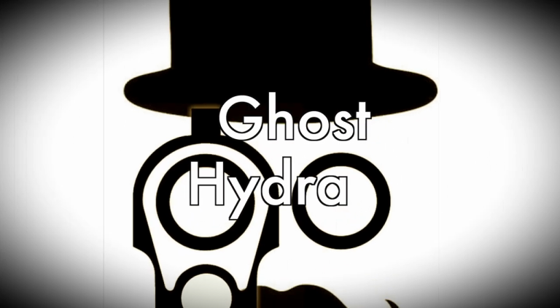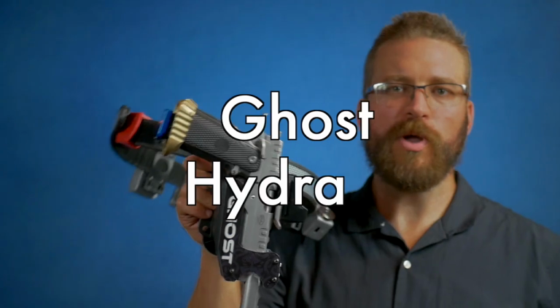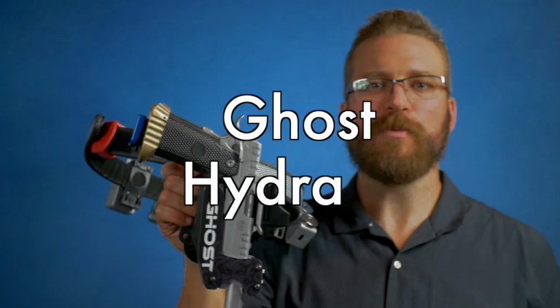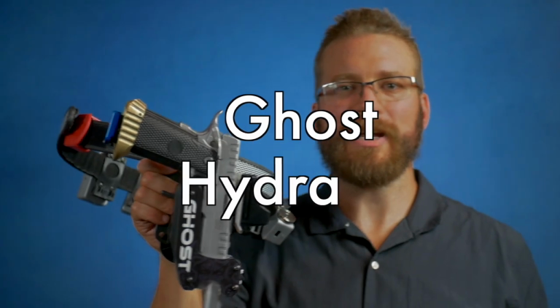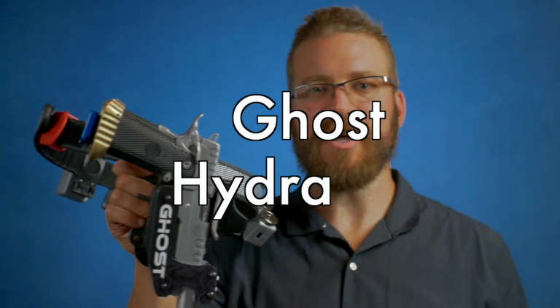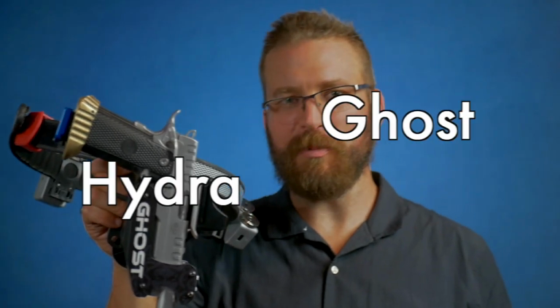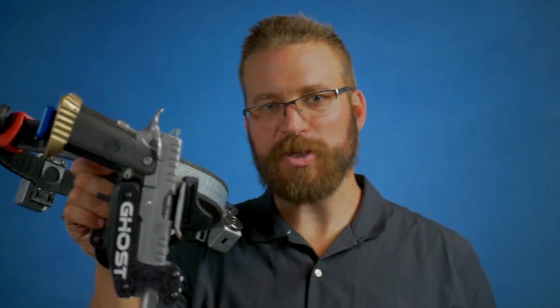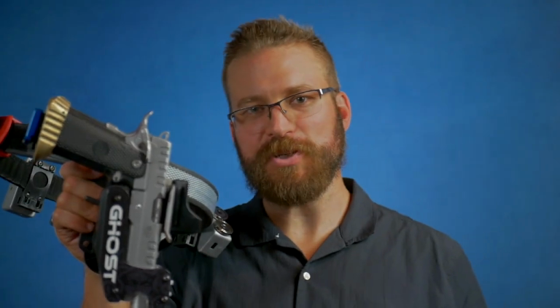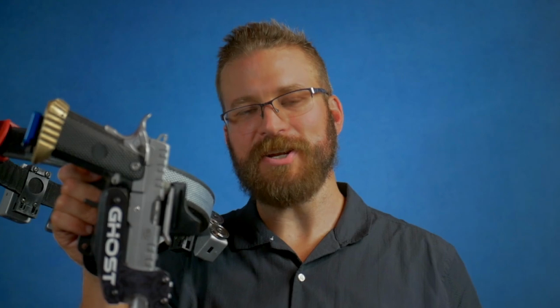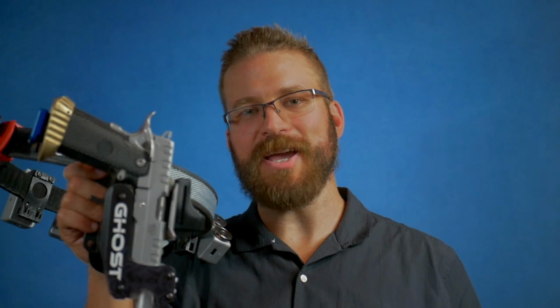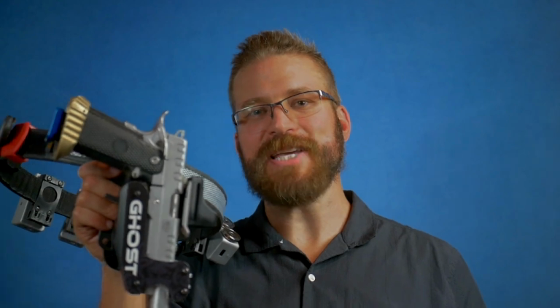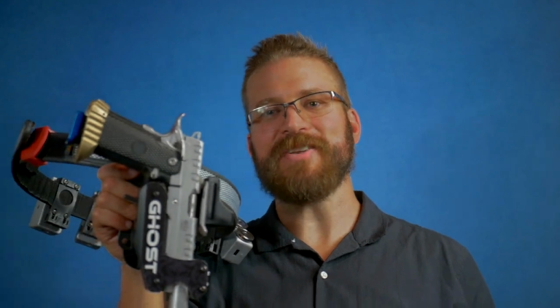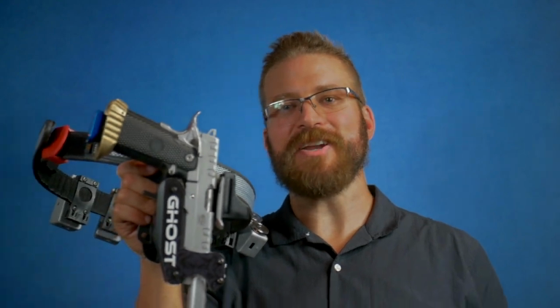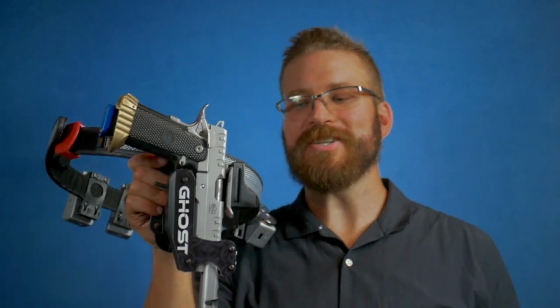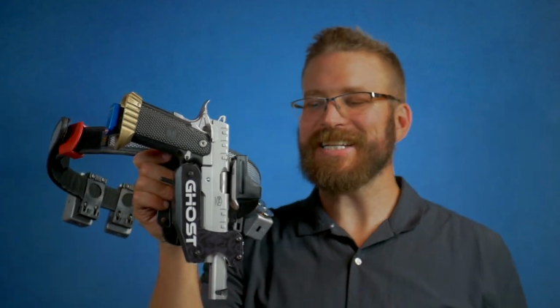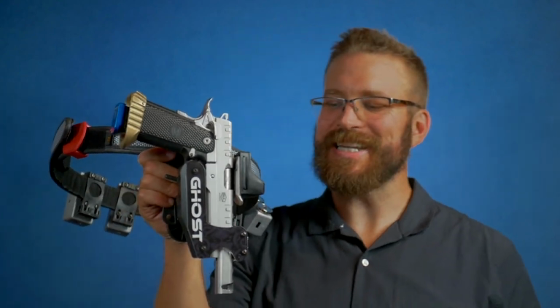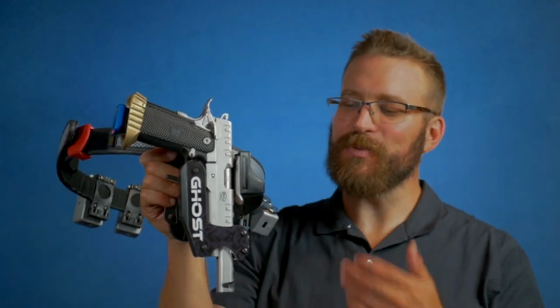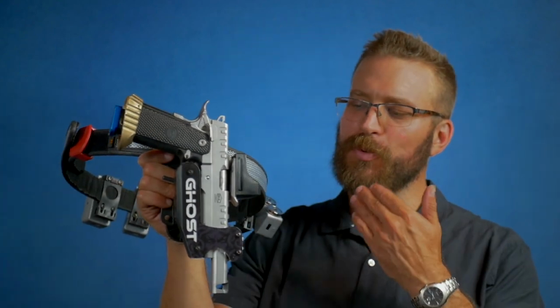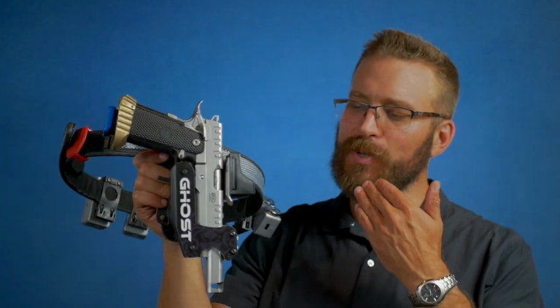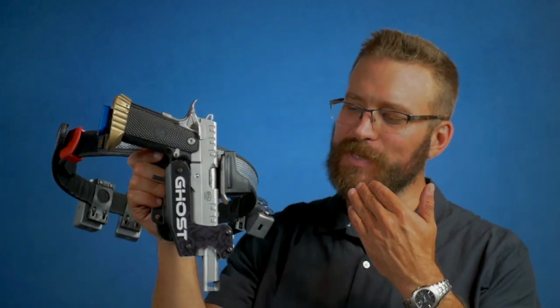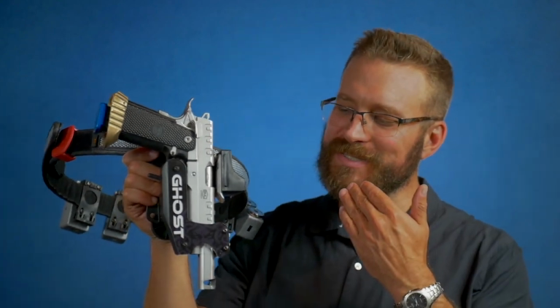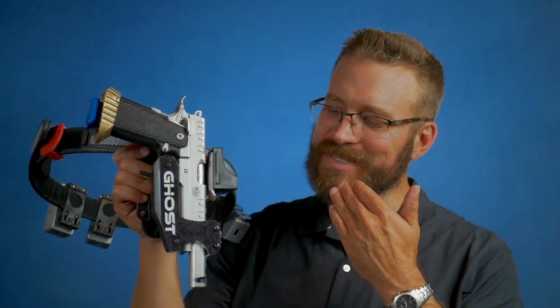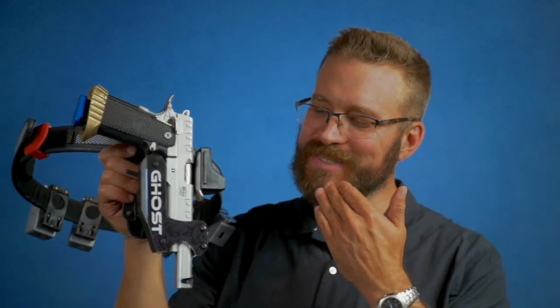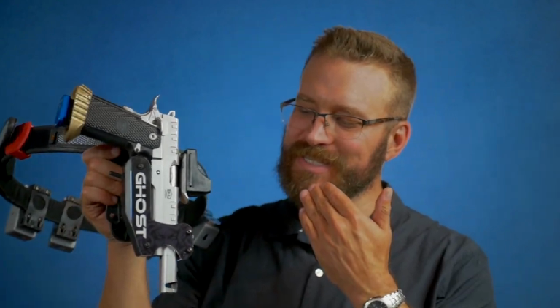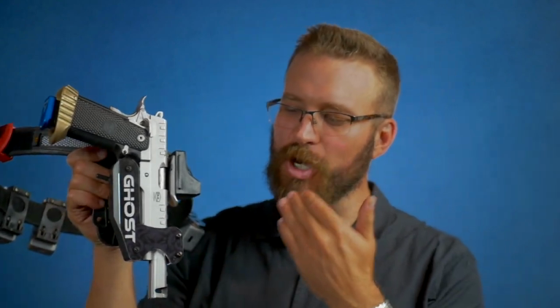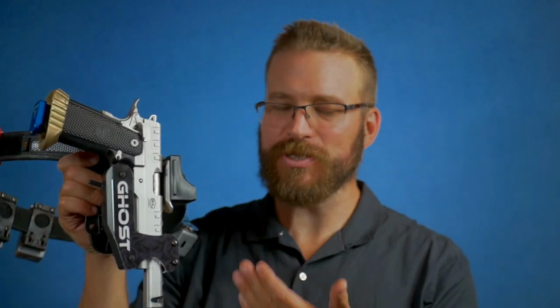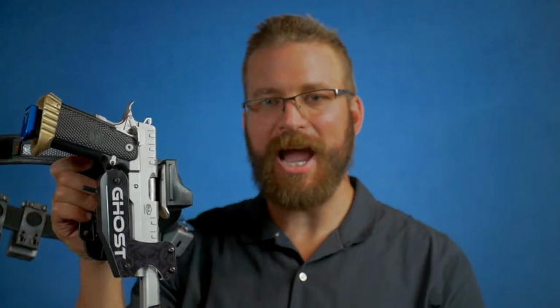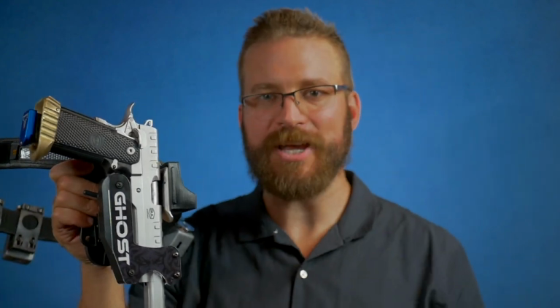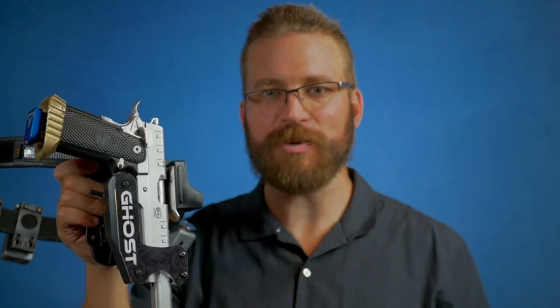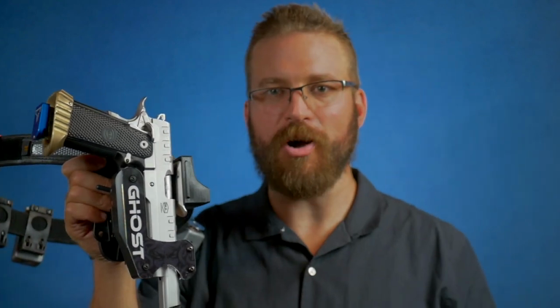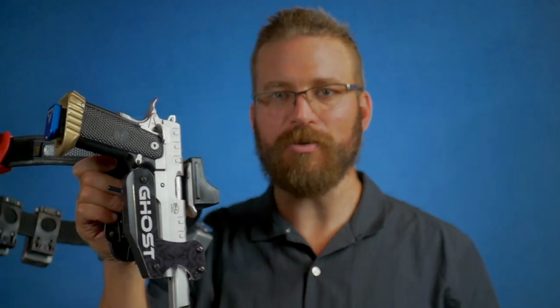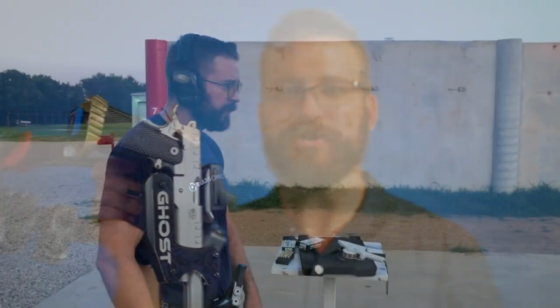Welcome back to the Humble Marksman channel. I'm David, and on deck today we will be discussing the Ghost Hydra holster.